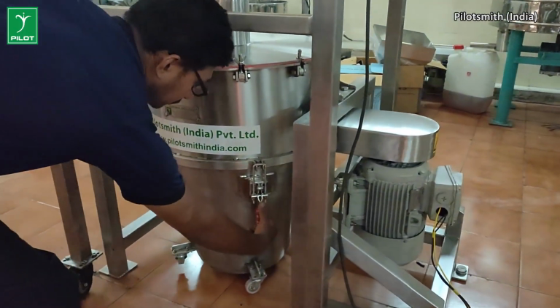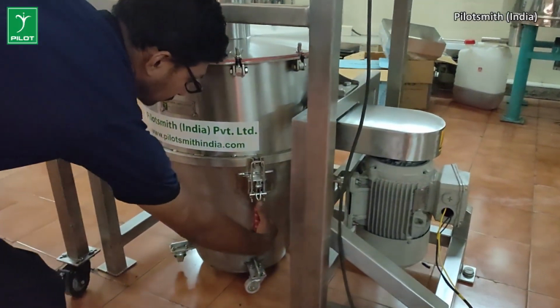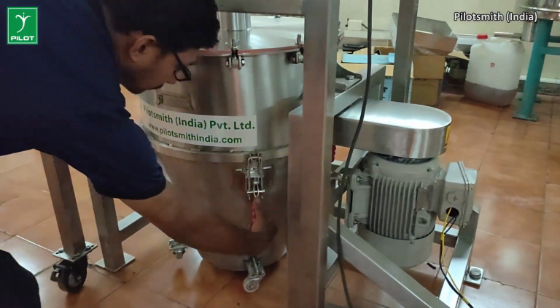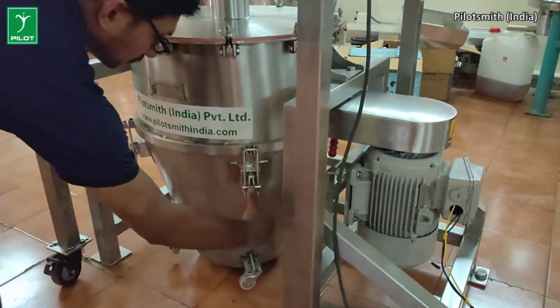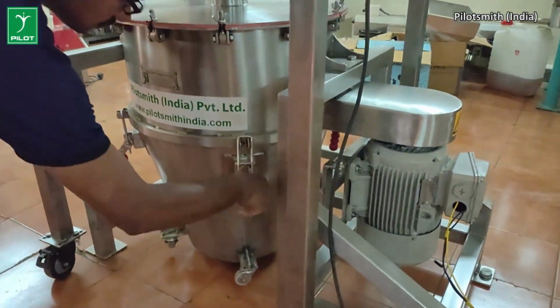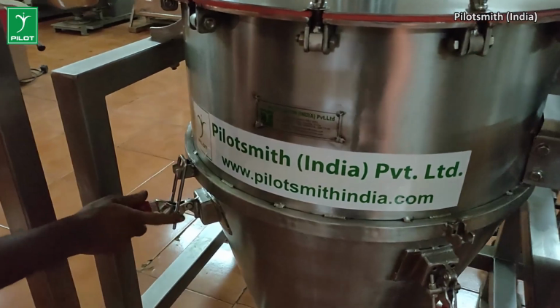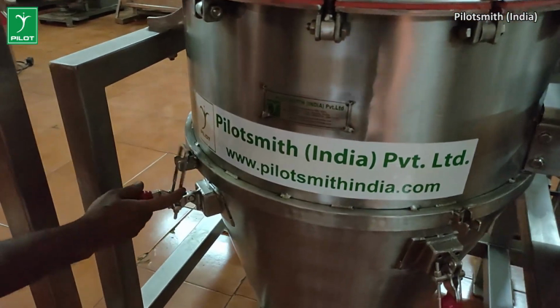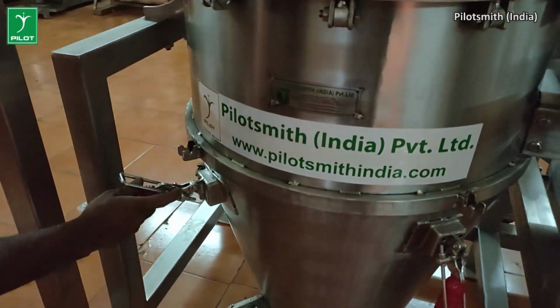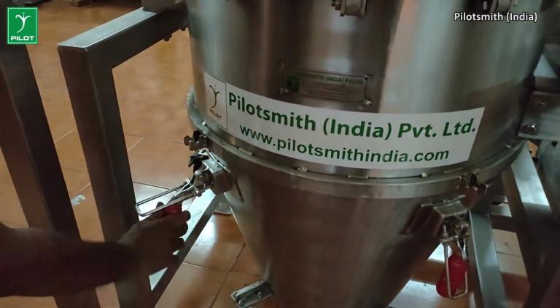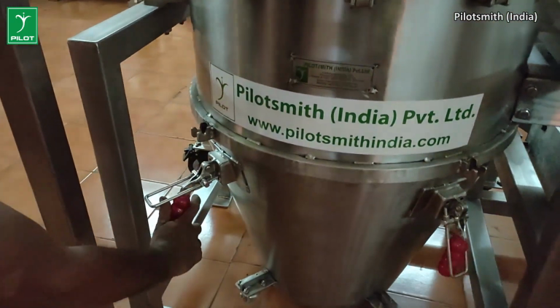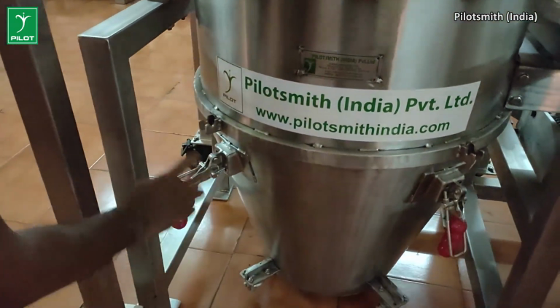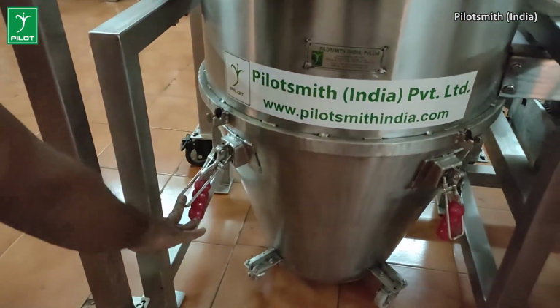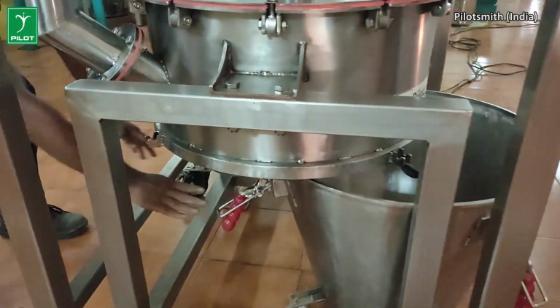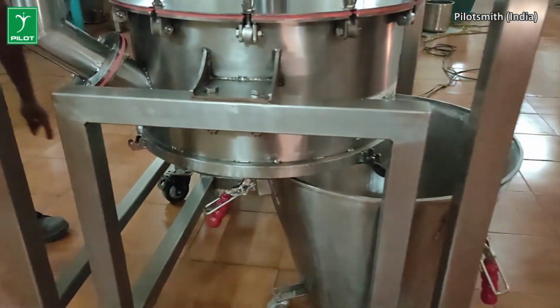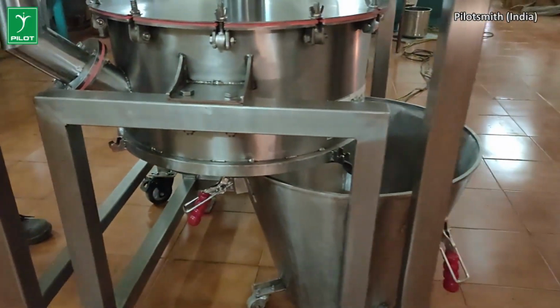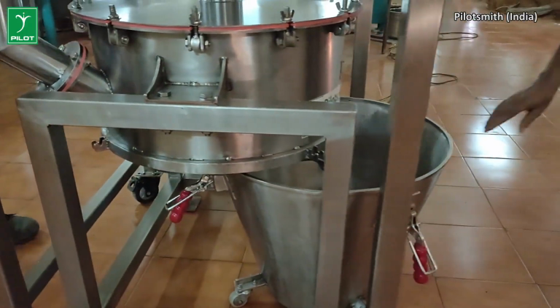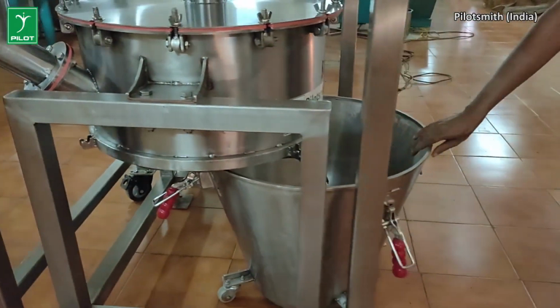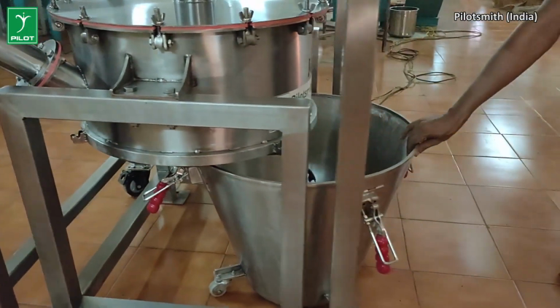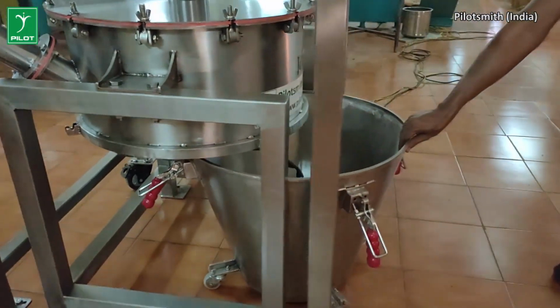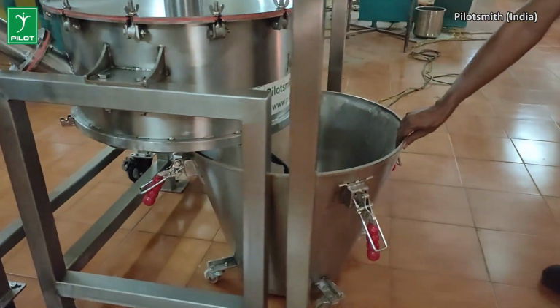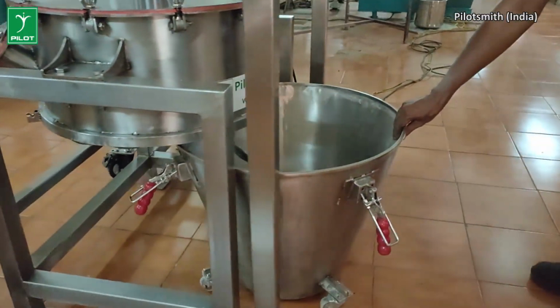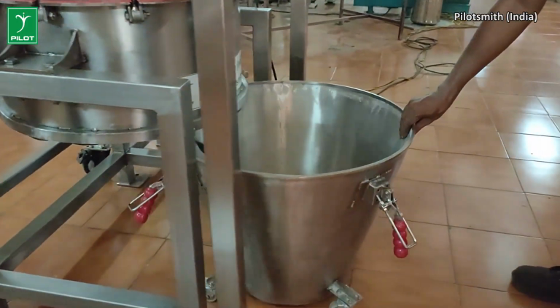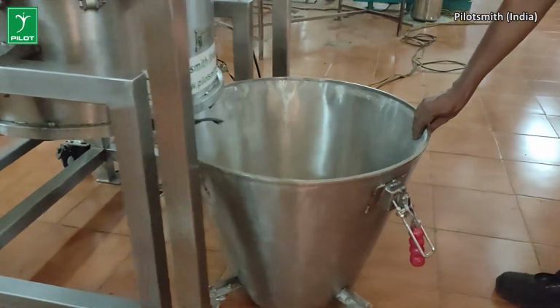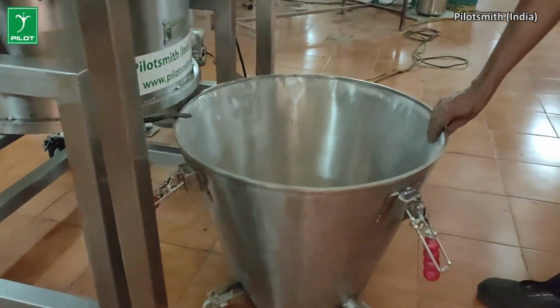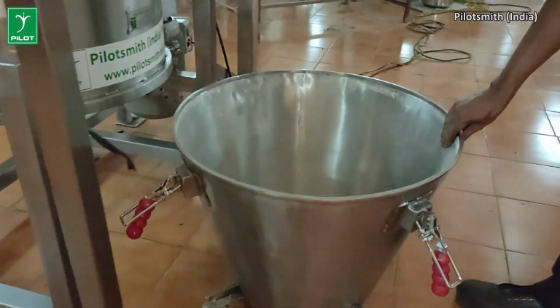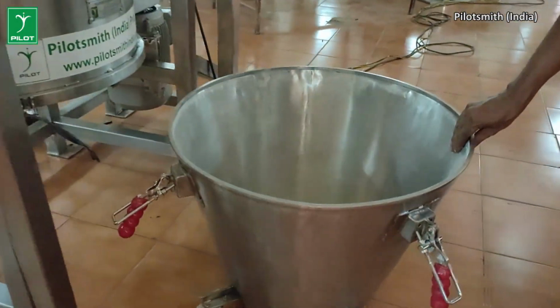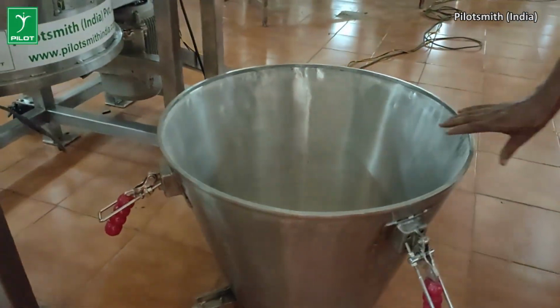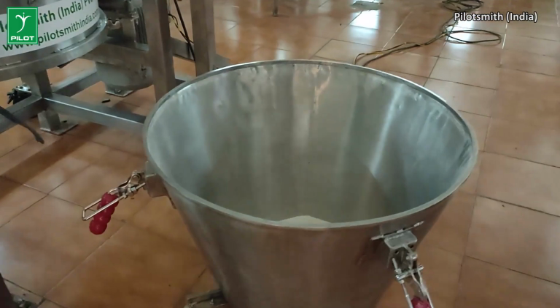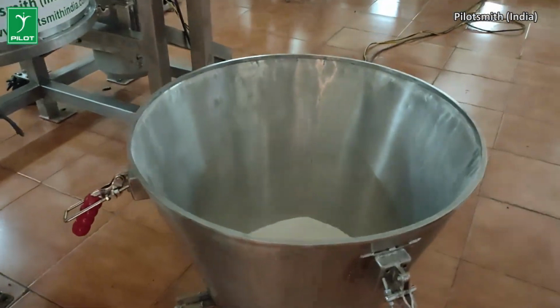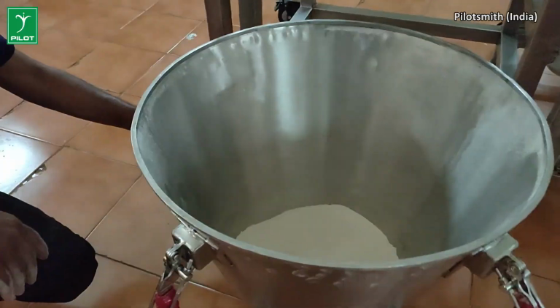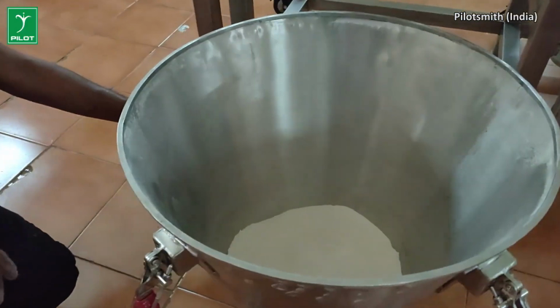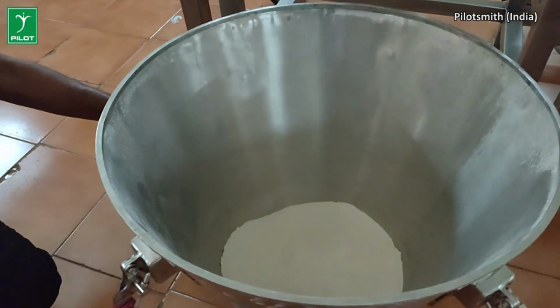The output of the verti machine is collected in a collection vessel attached to the grinder by means of lever locks. The wheels provided facilitate the easy movement of the vessel to the appropriate locations.